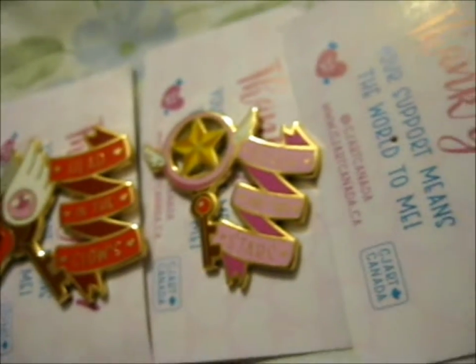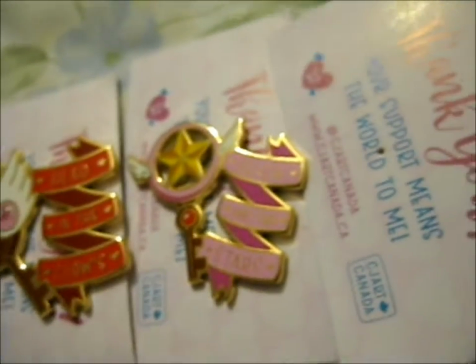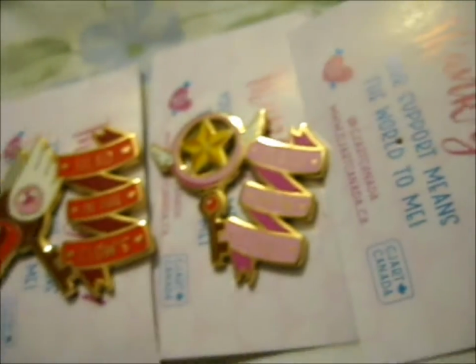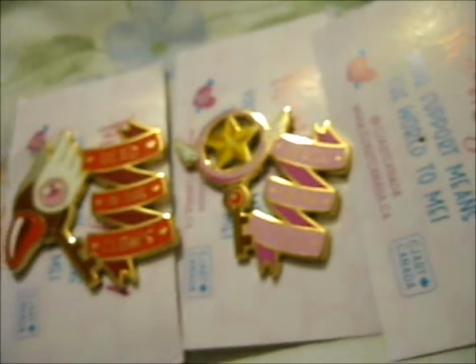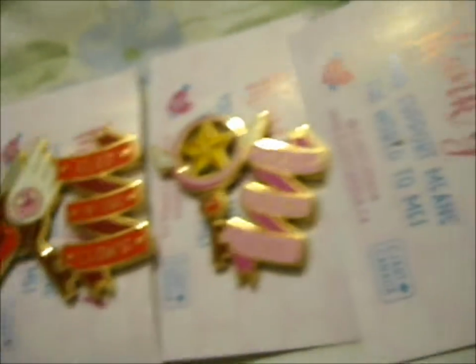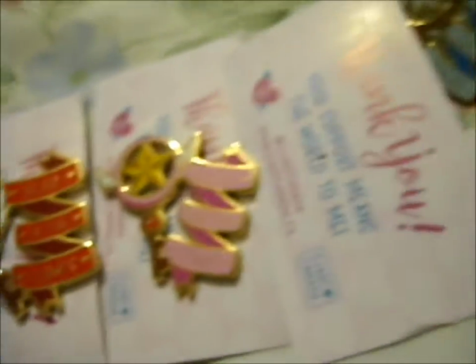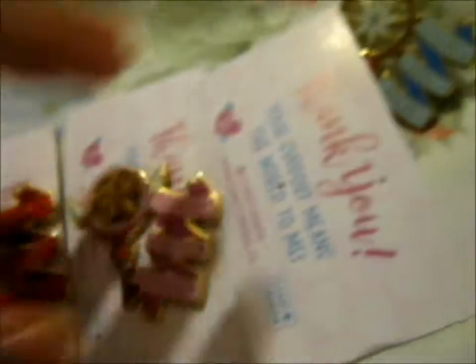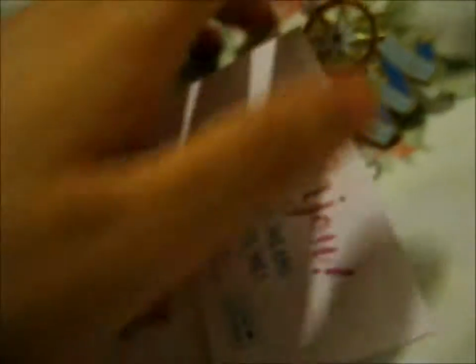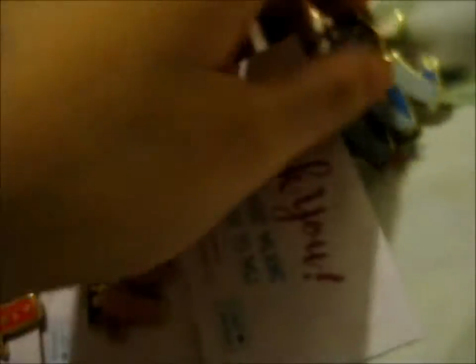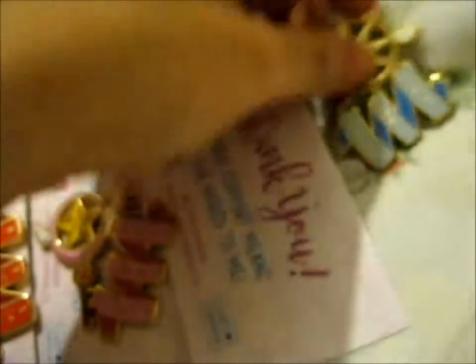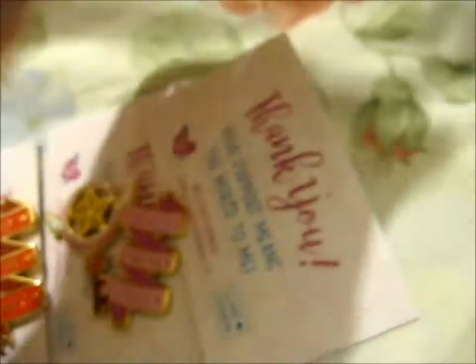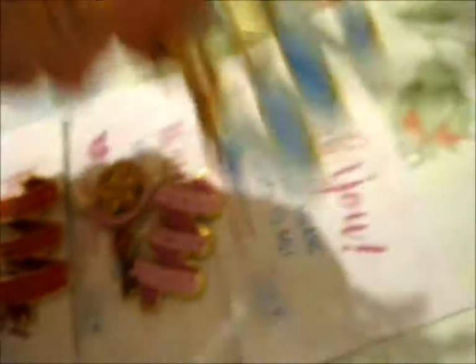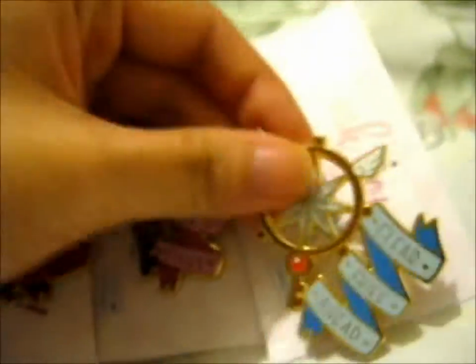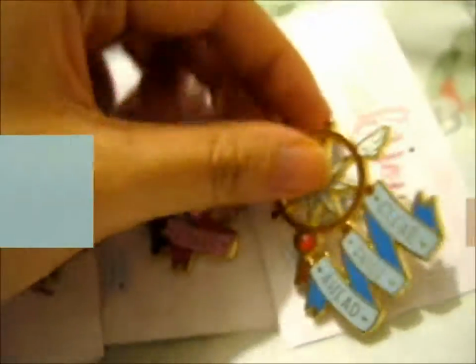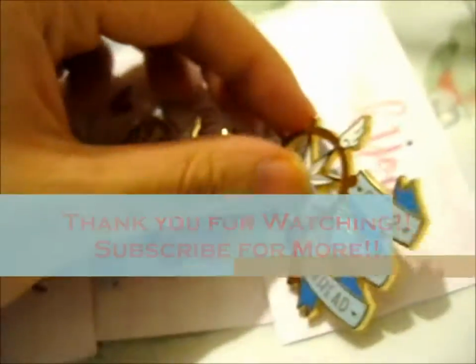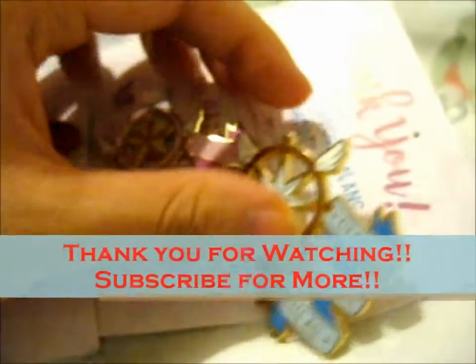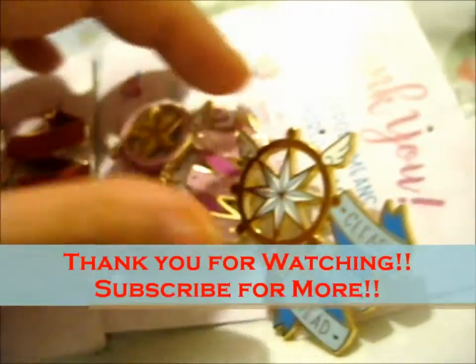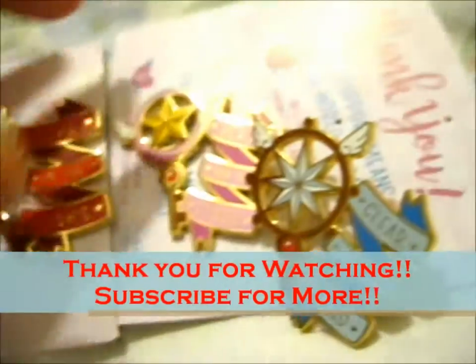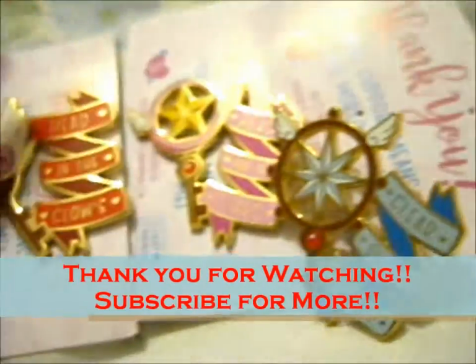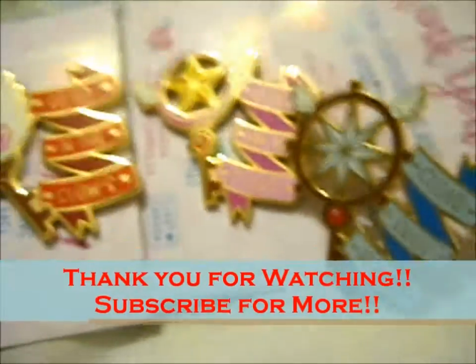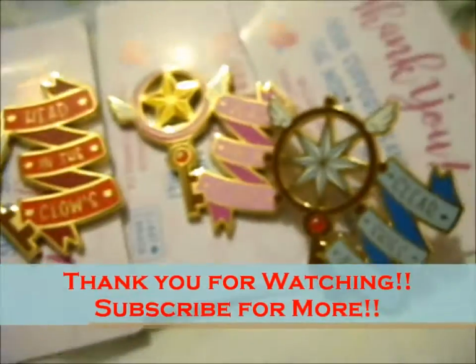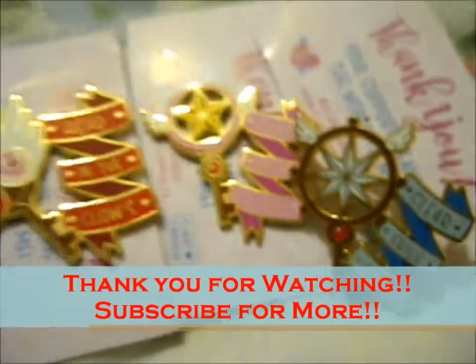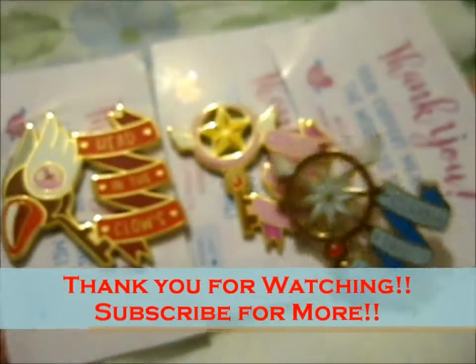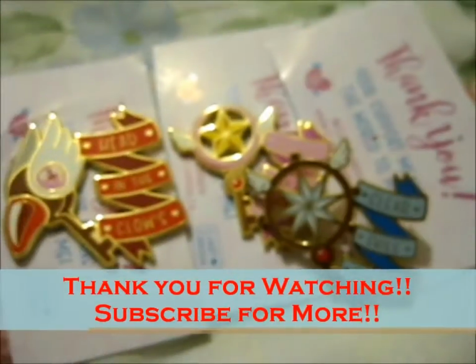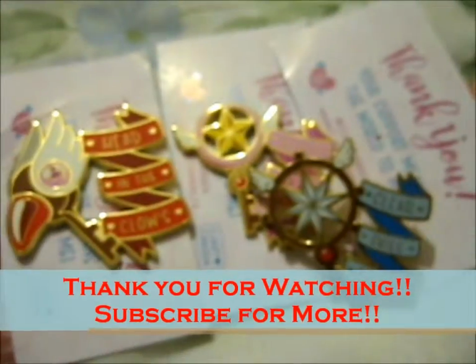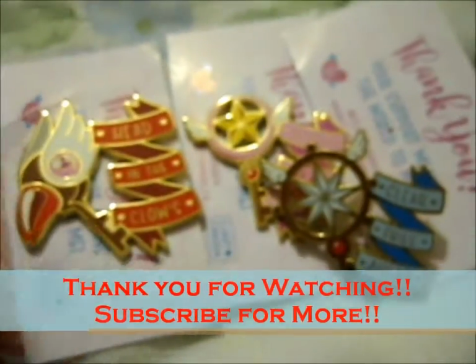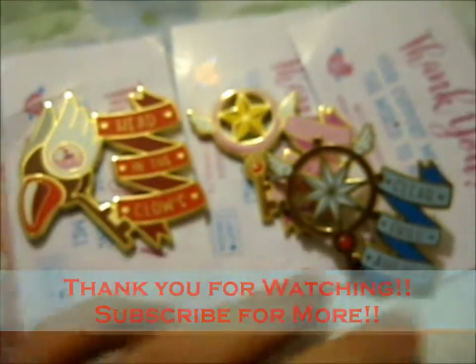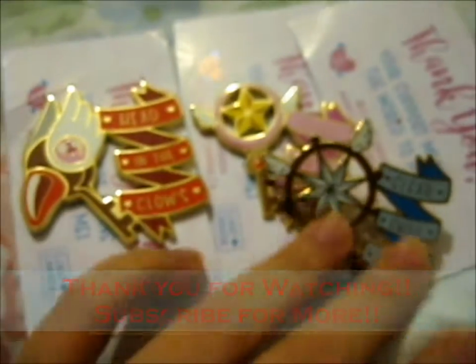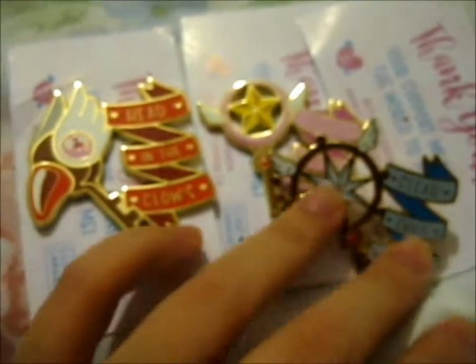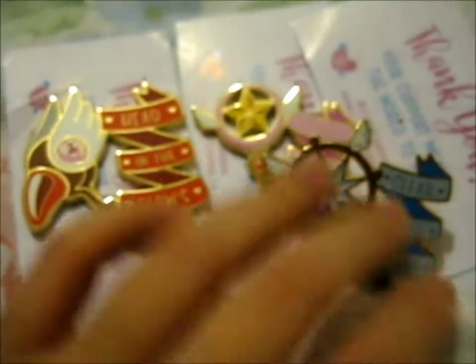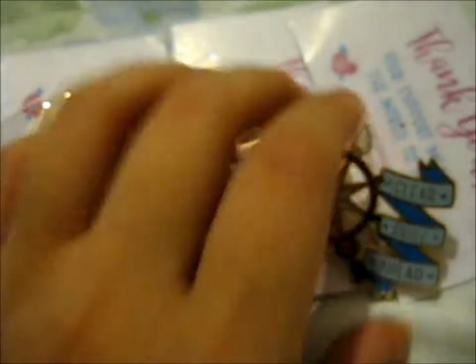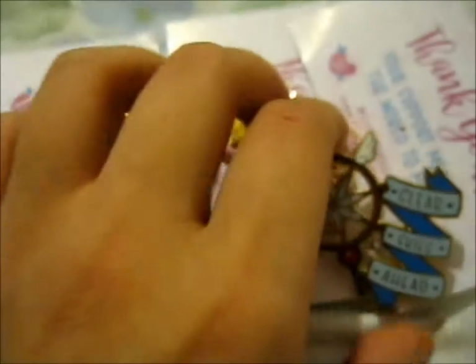Do check it out. So thank you for watching. Until next time for more — over and out.